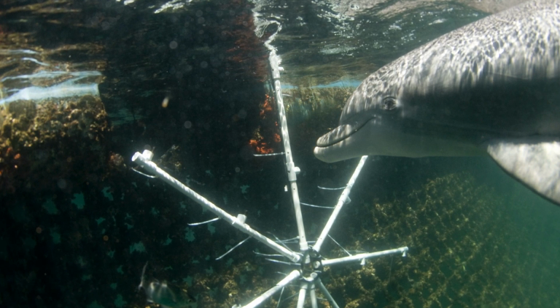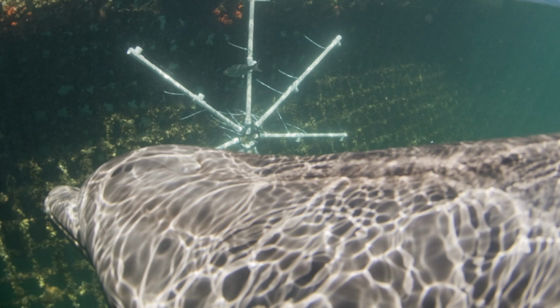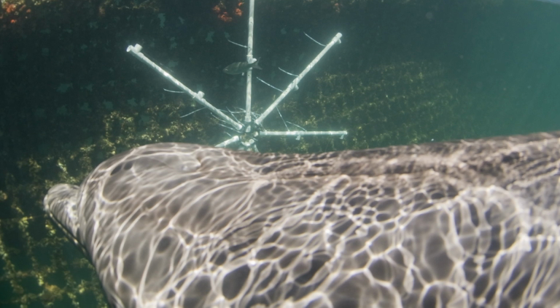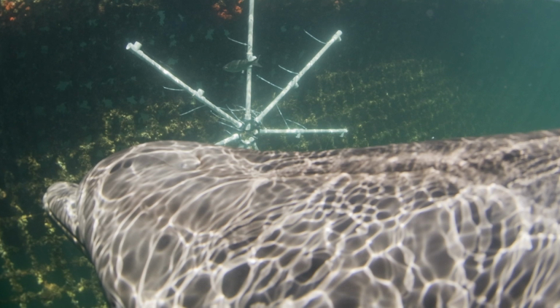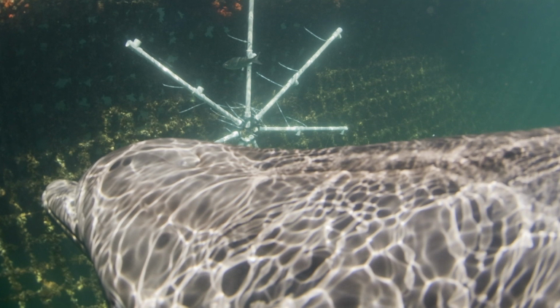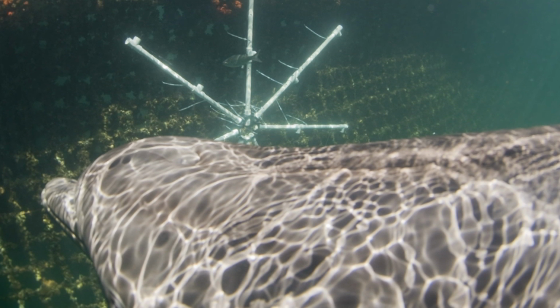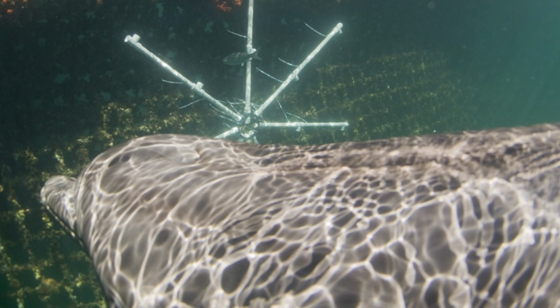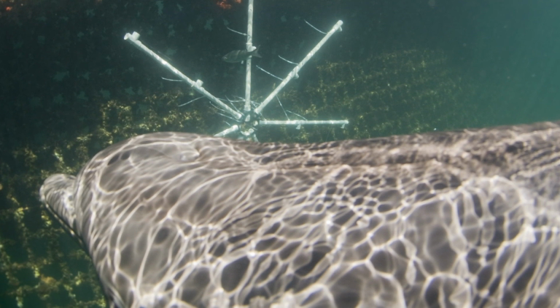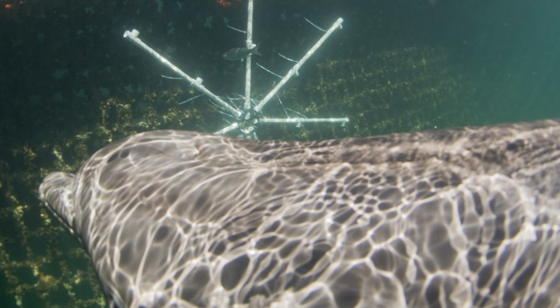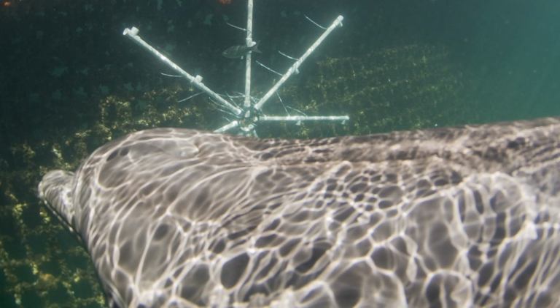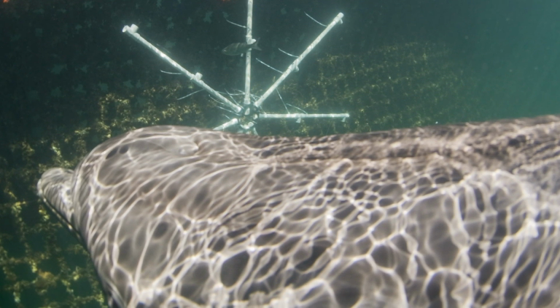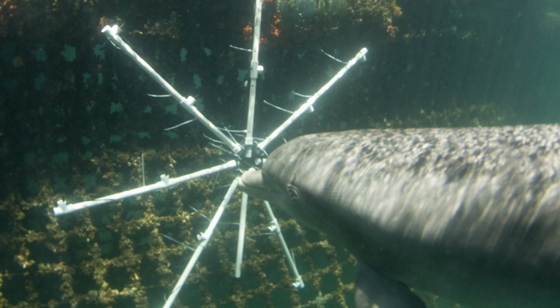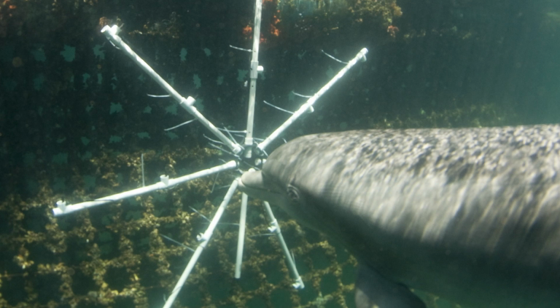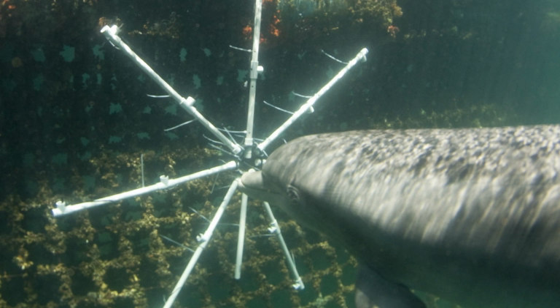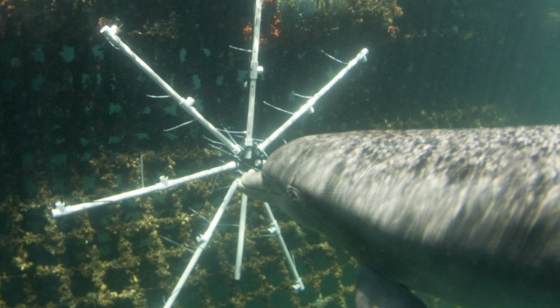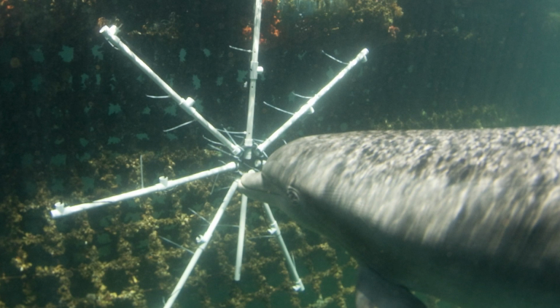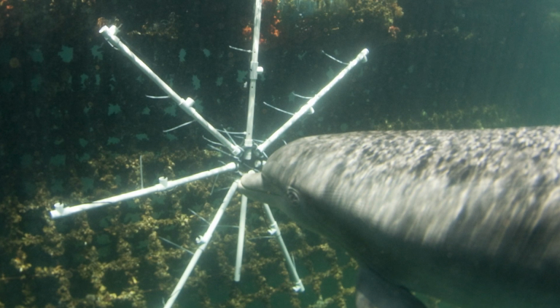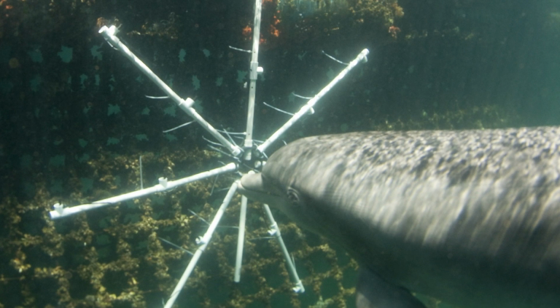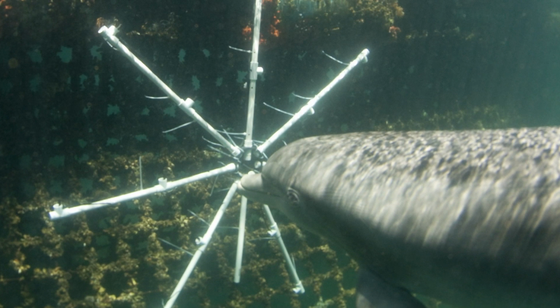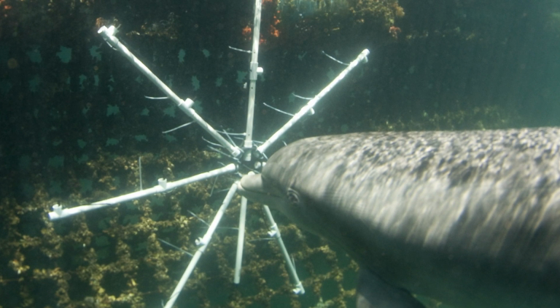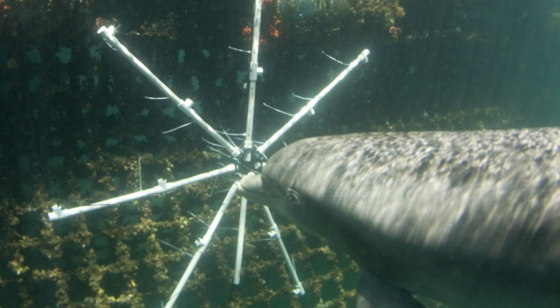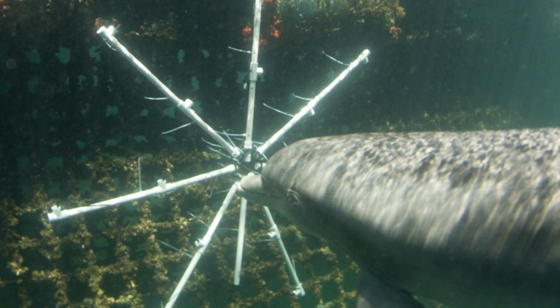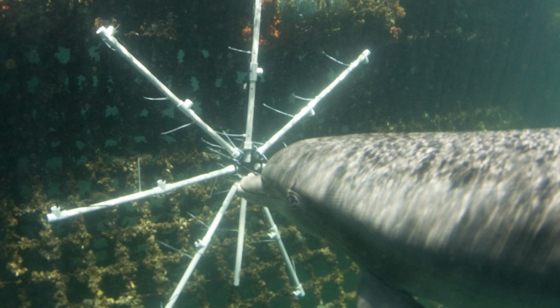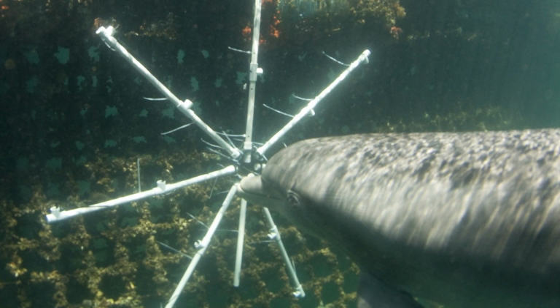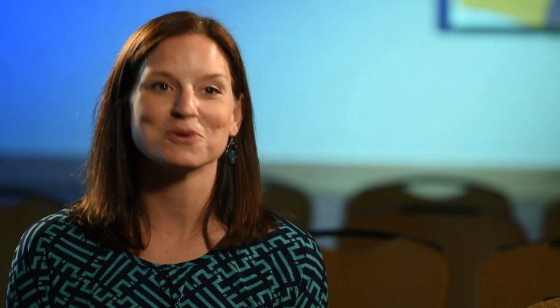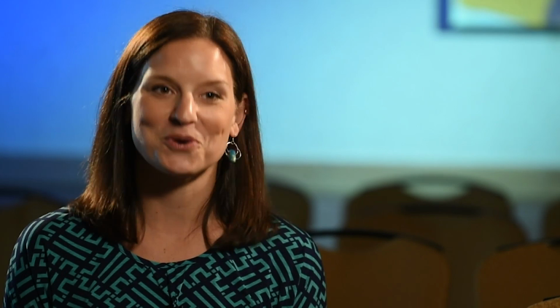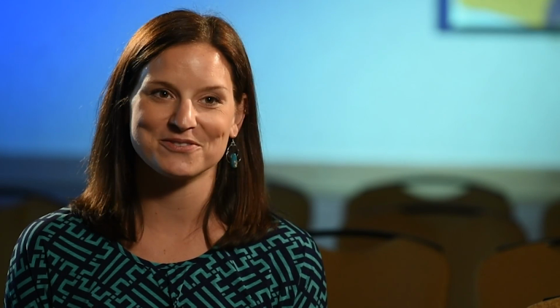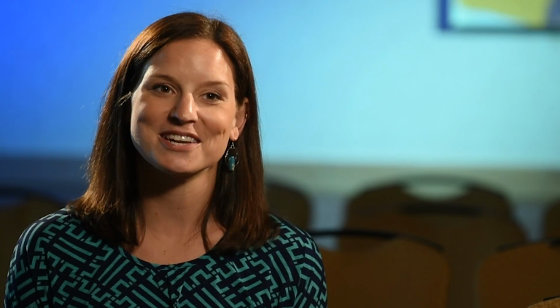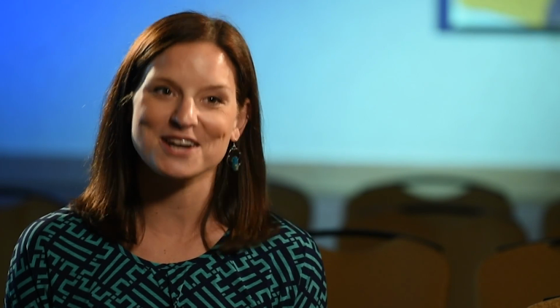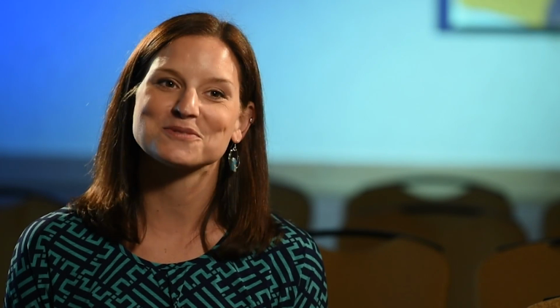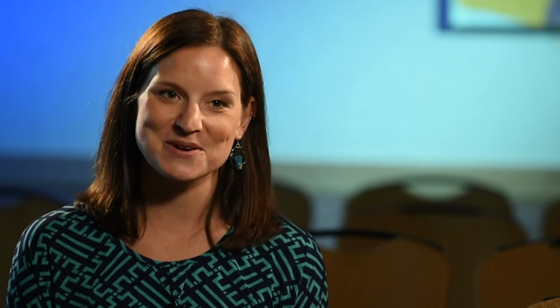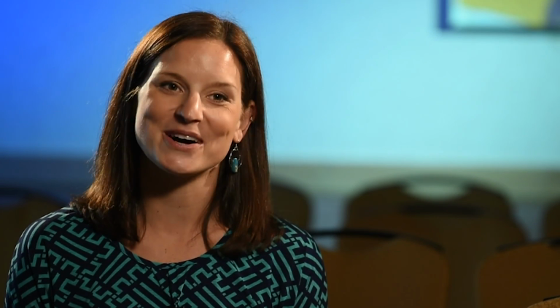After we recorded the echolocation signals, the dolphin would get a juicy fish as a reward for giving us what we wanted.